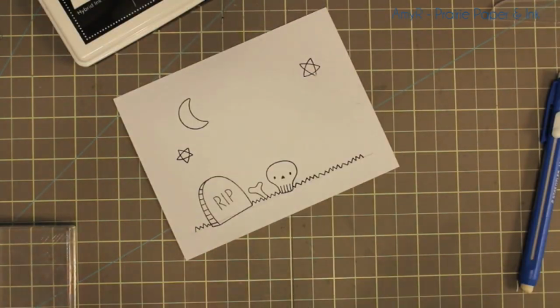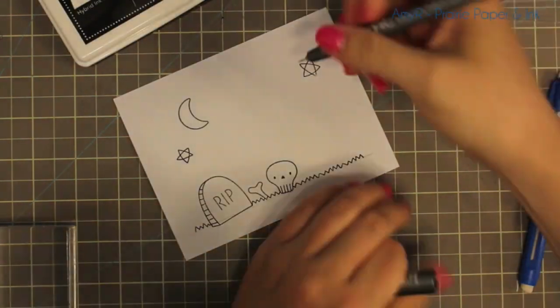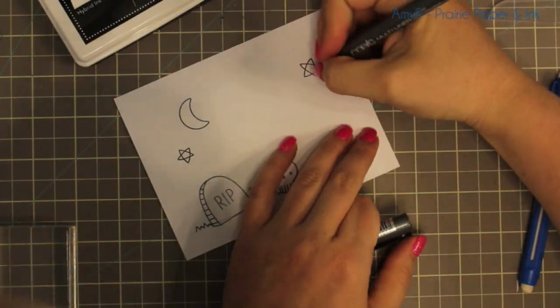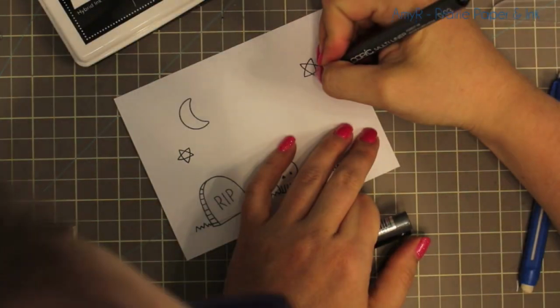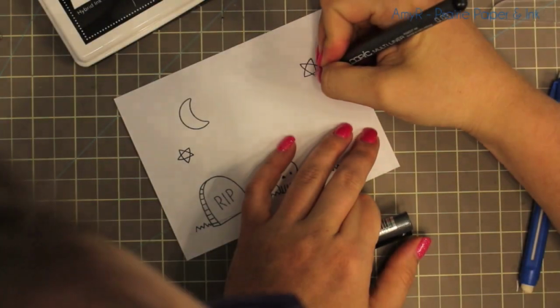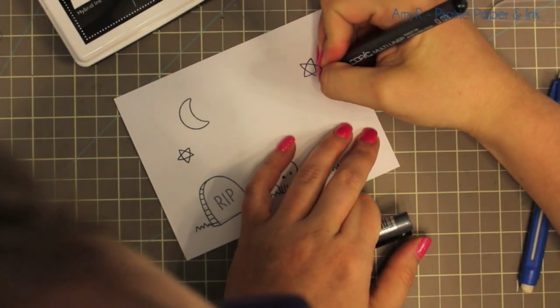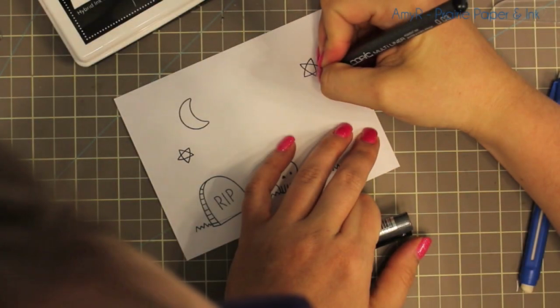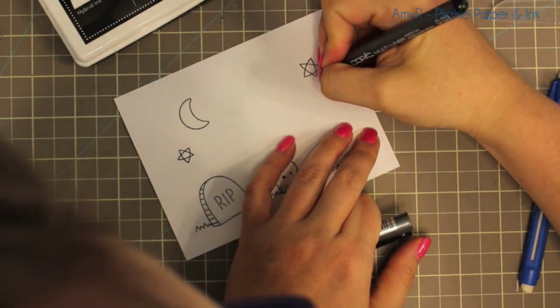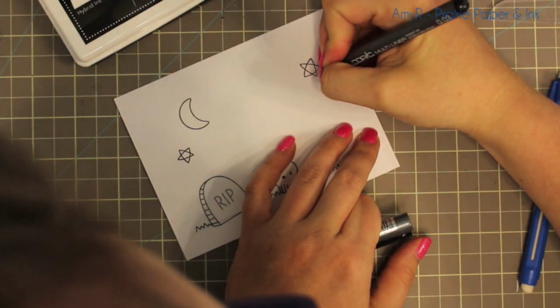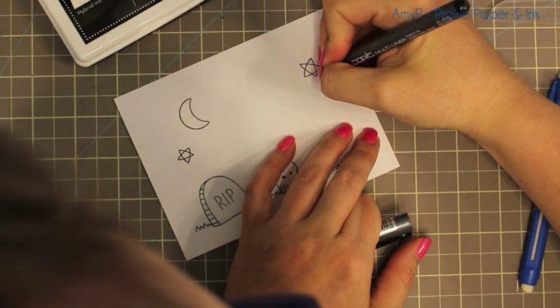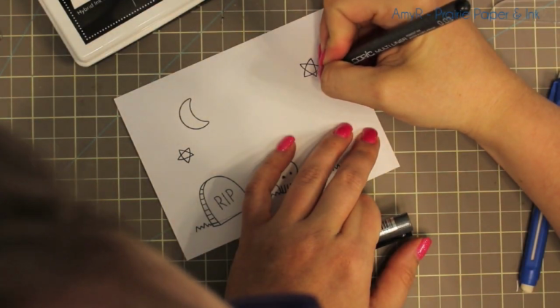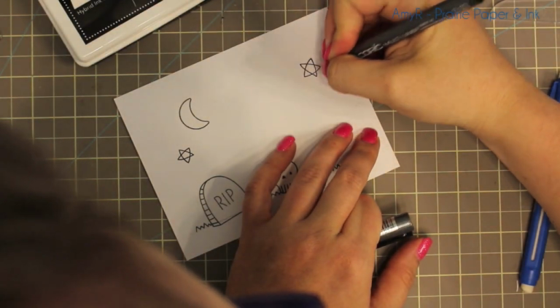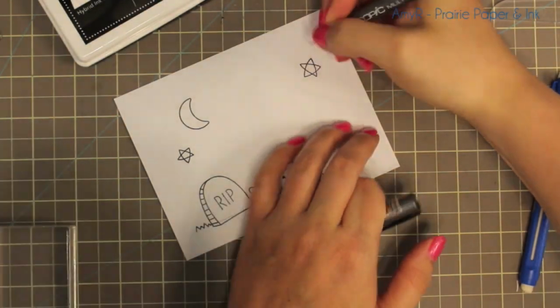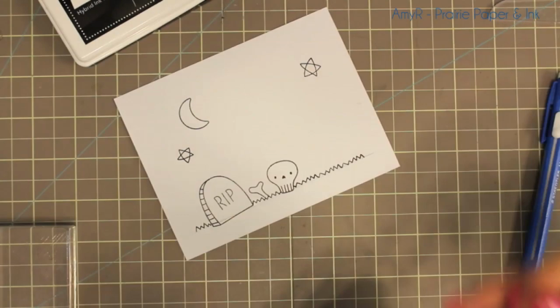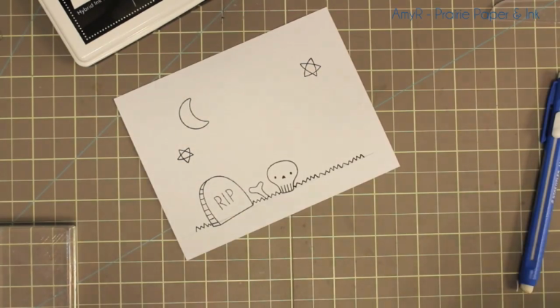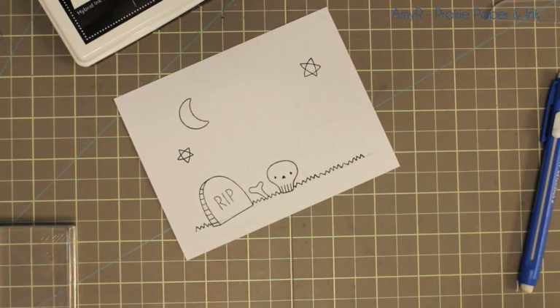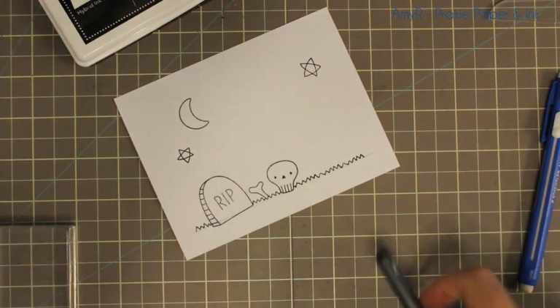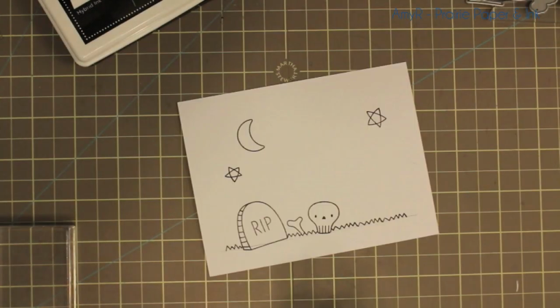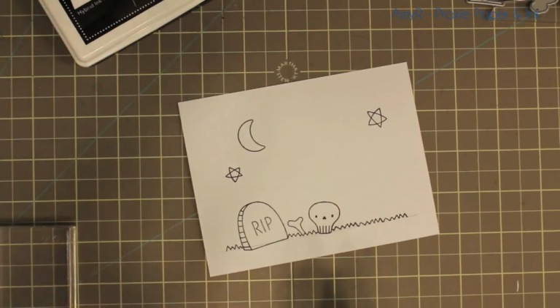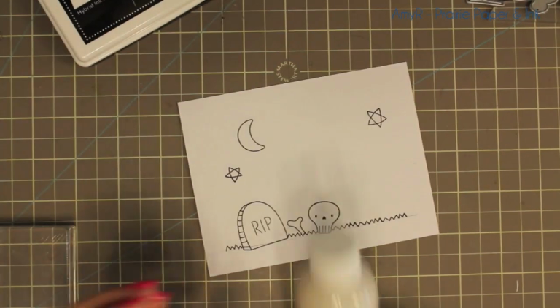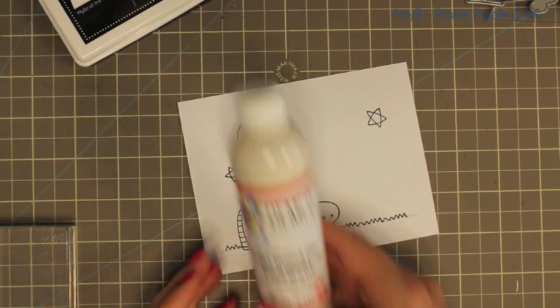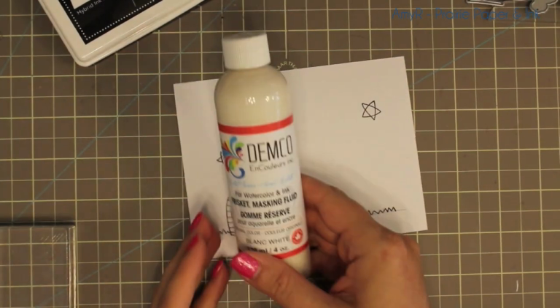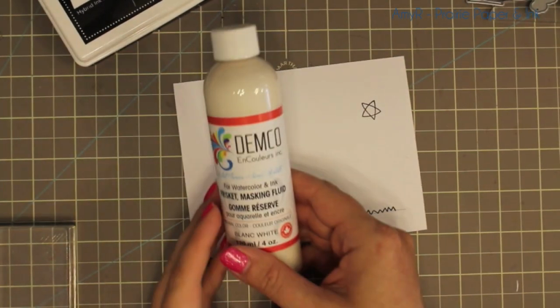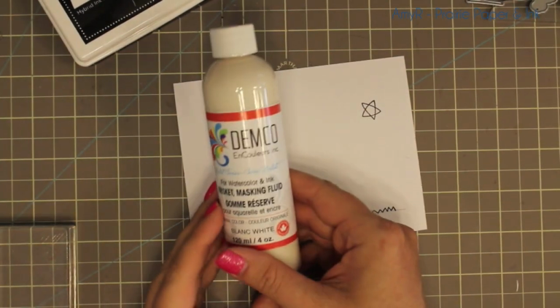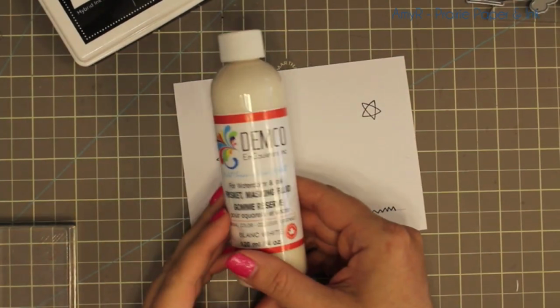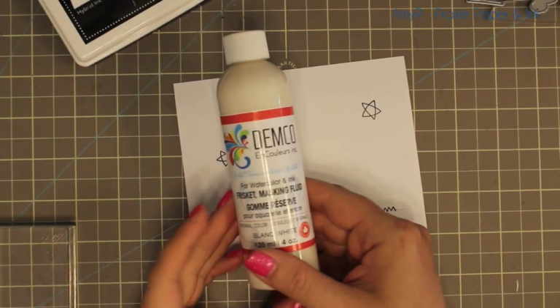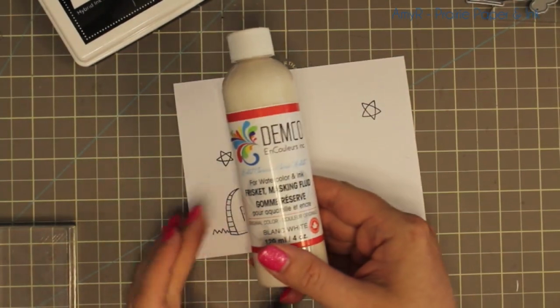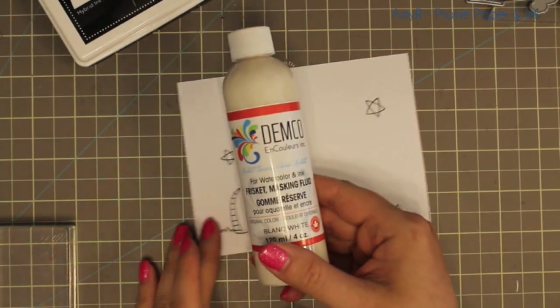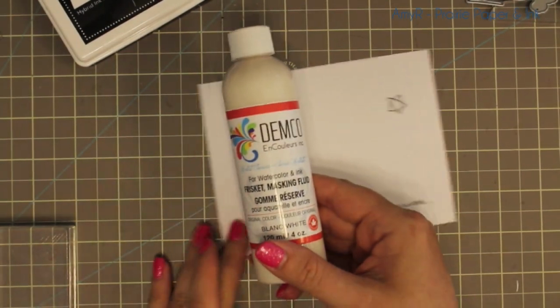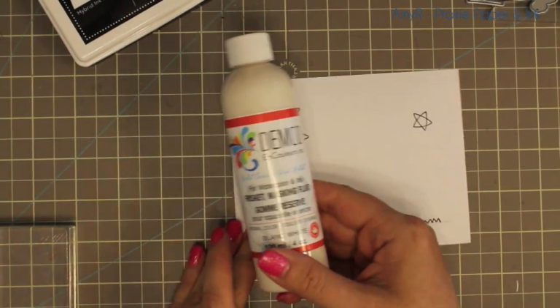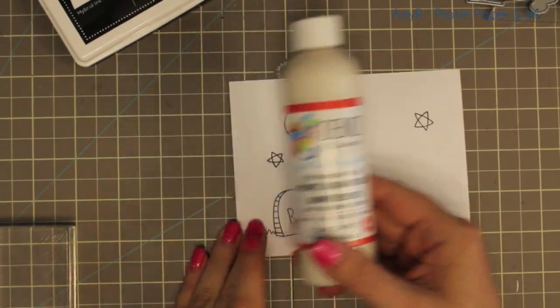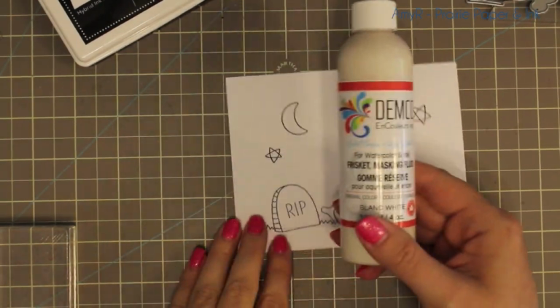I used the little character that I plan on coloring in later and laid that out on the card before stamping the rest of the elements.